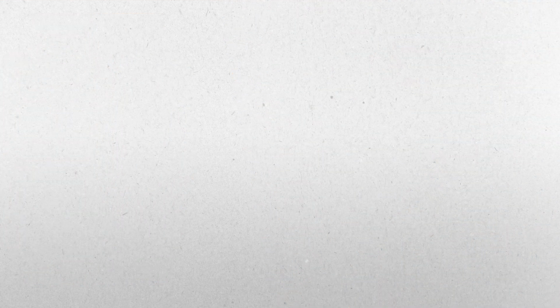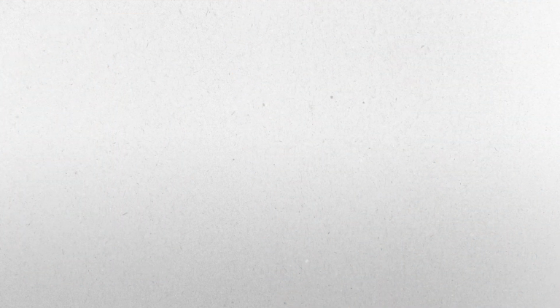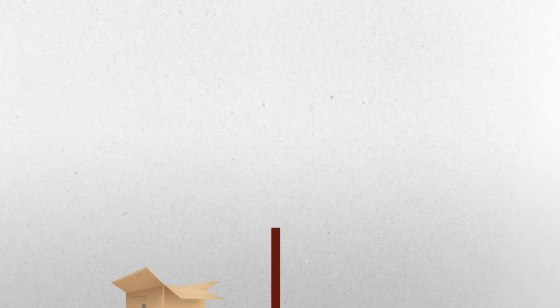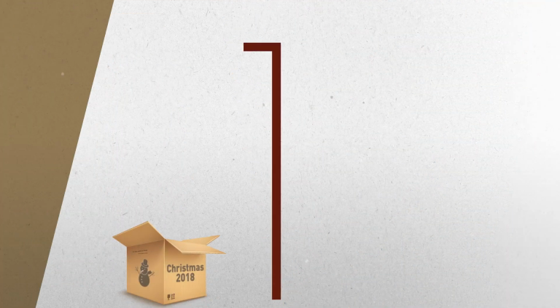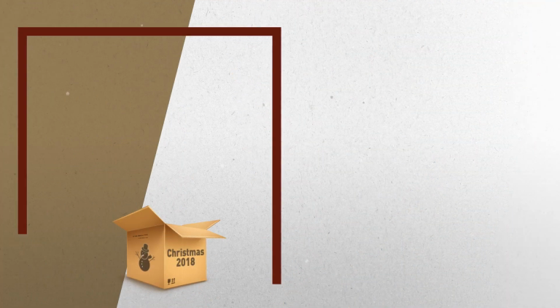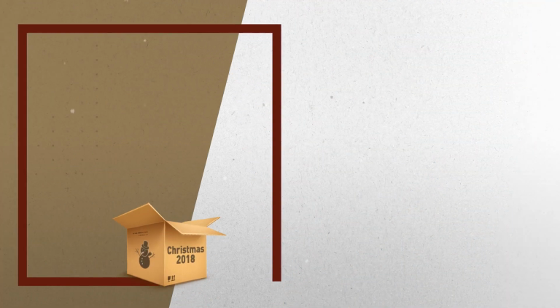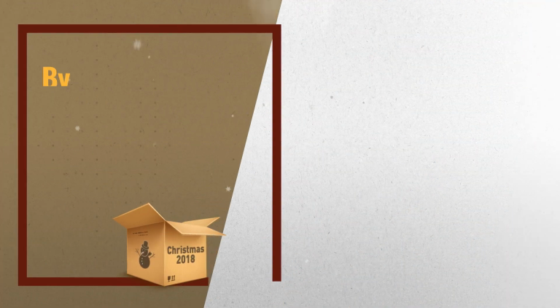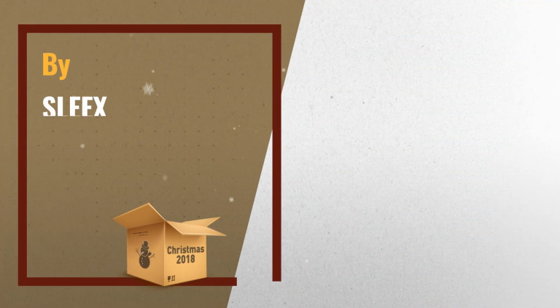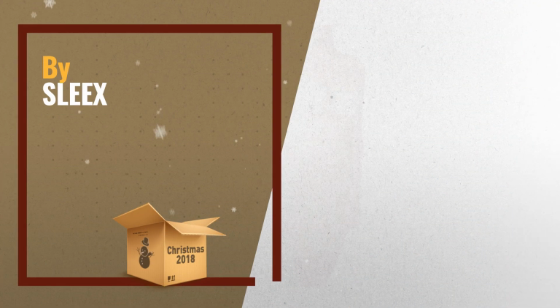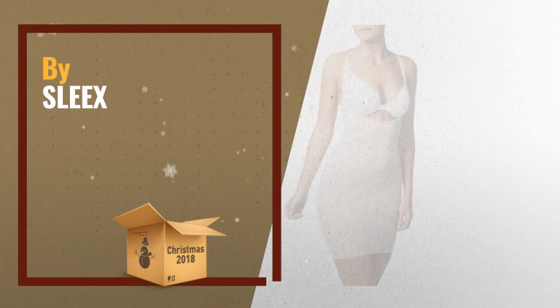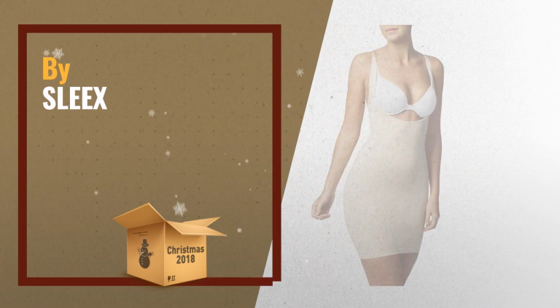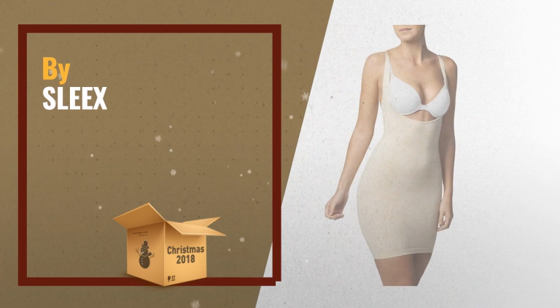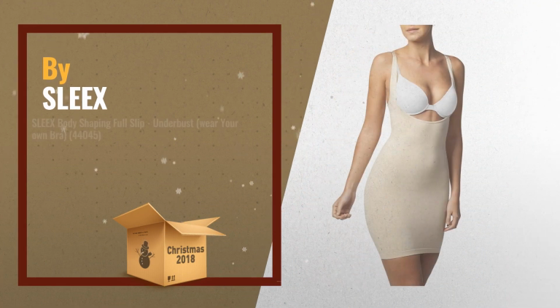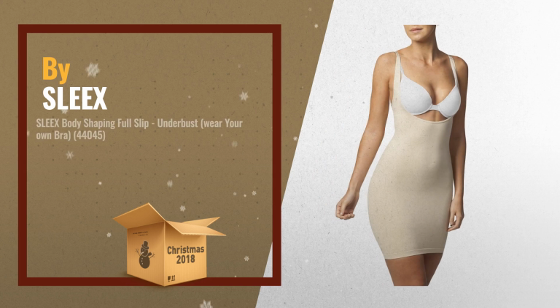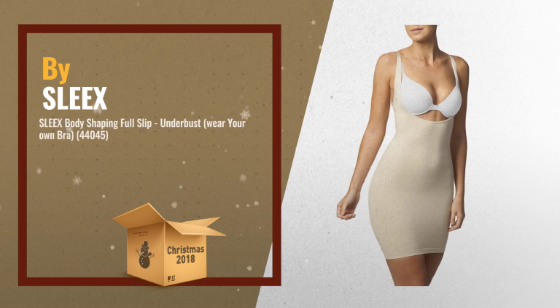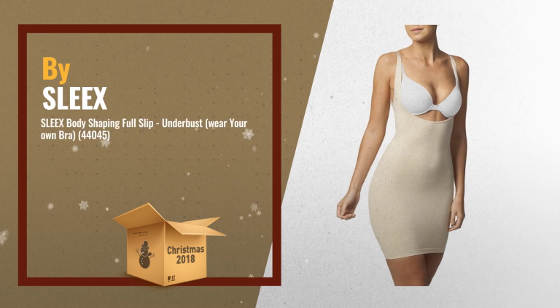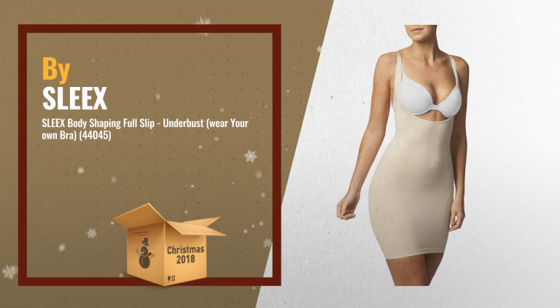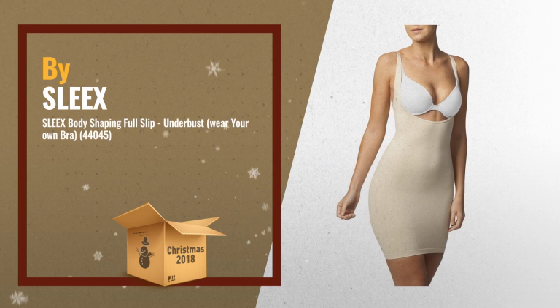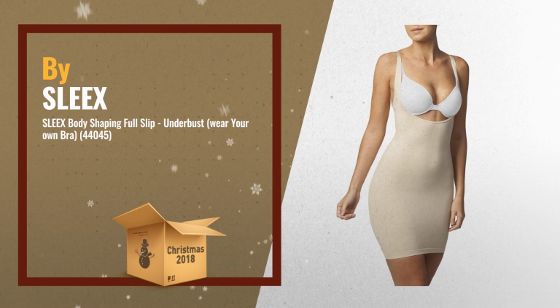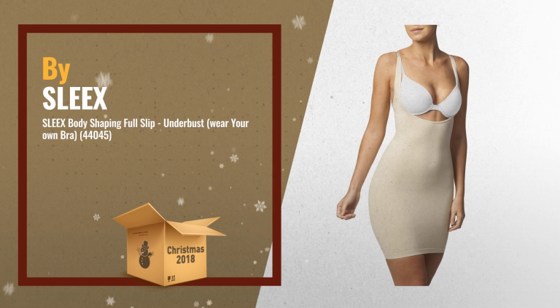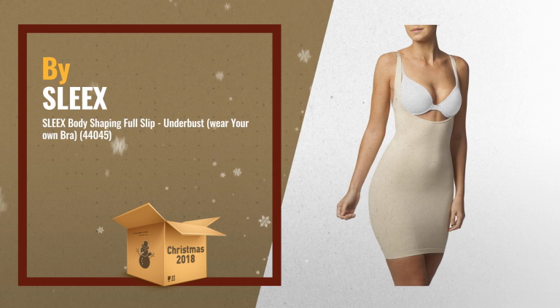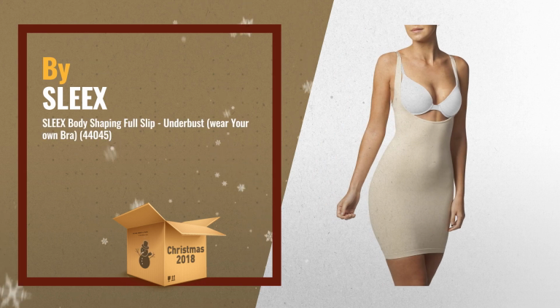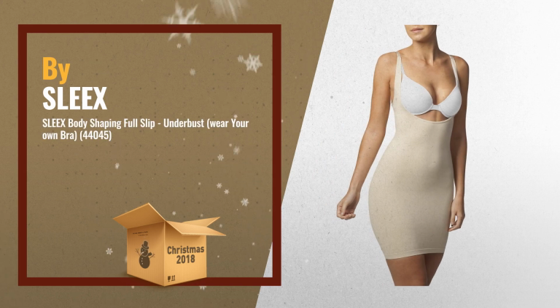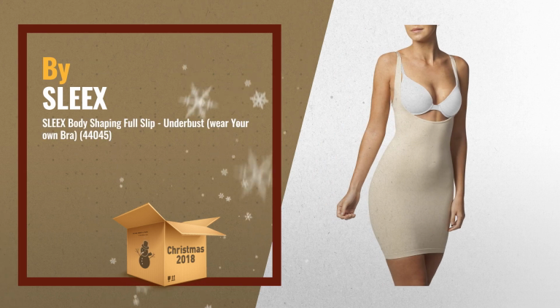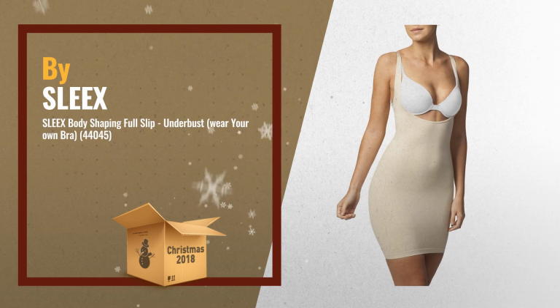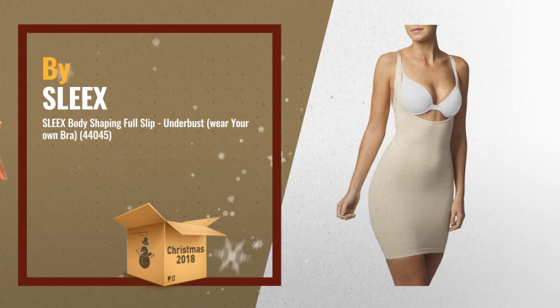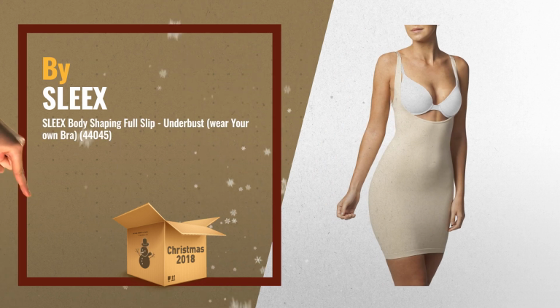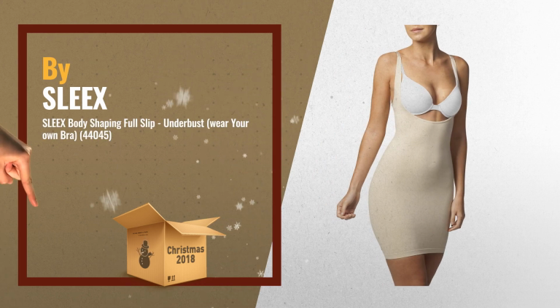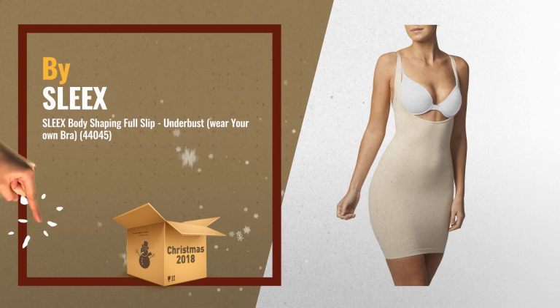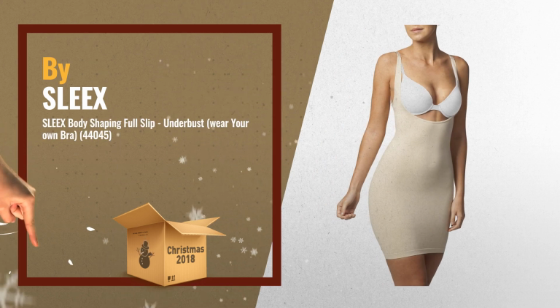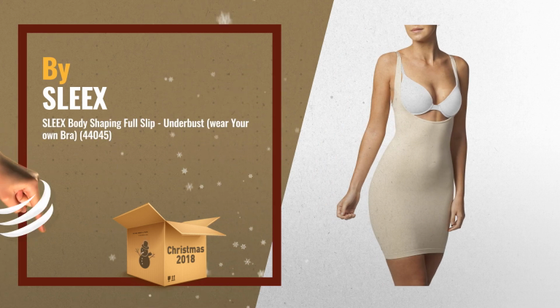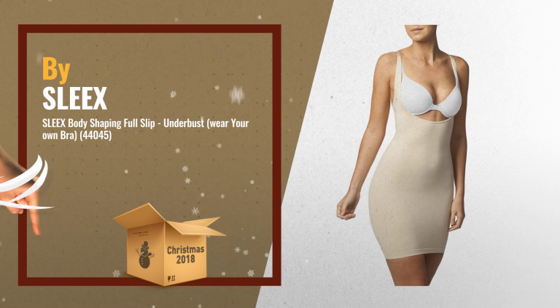Number 3. SLEEX — another great choice in our gift idea list for 2018.